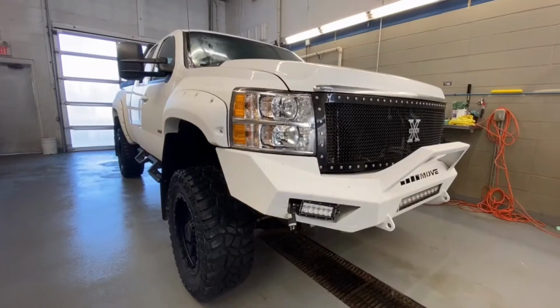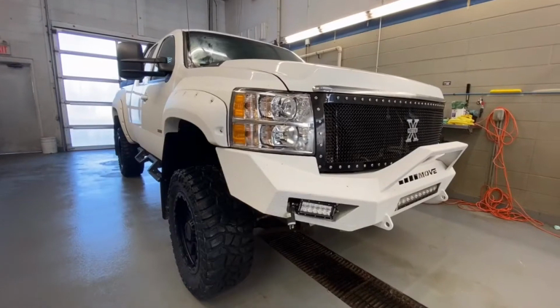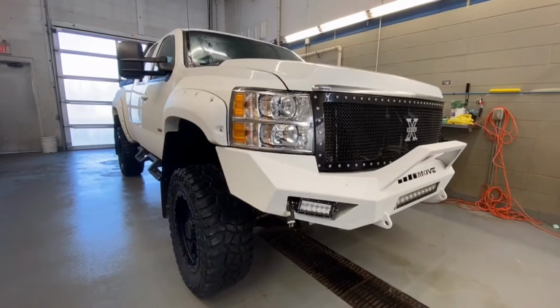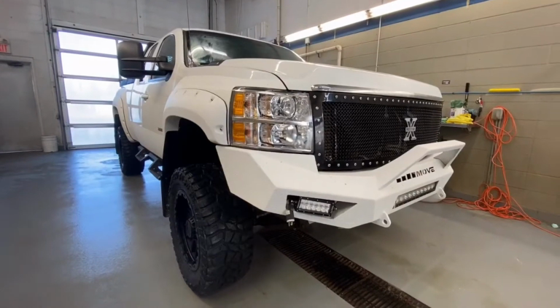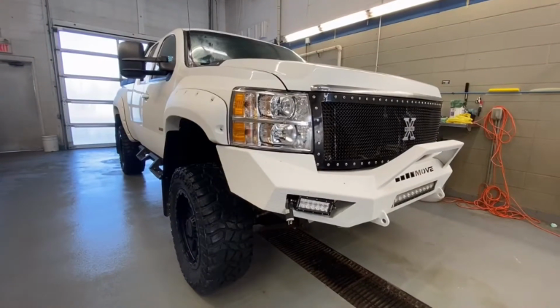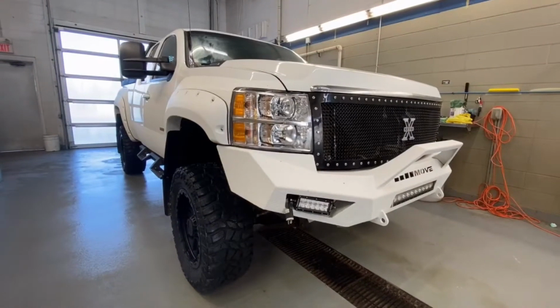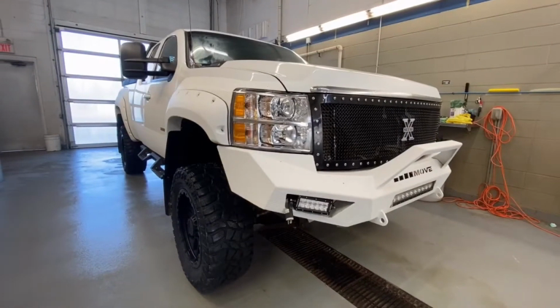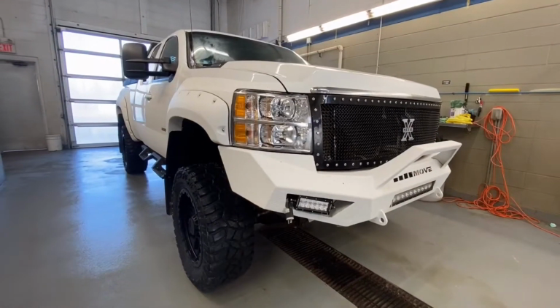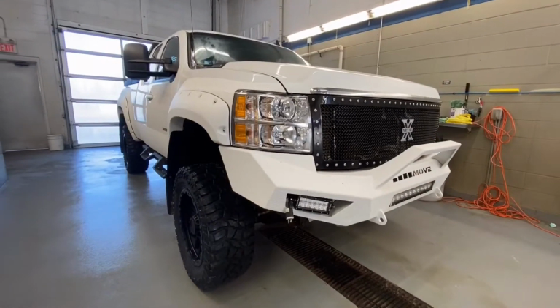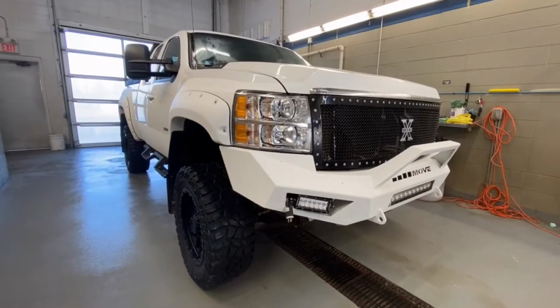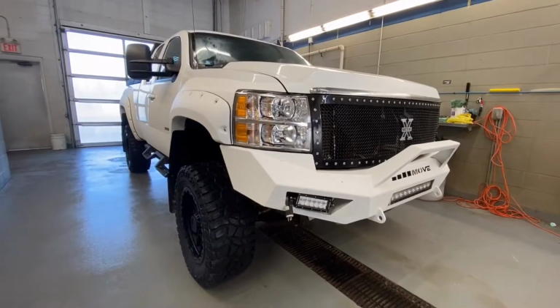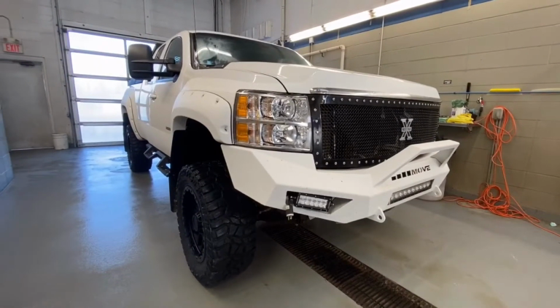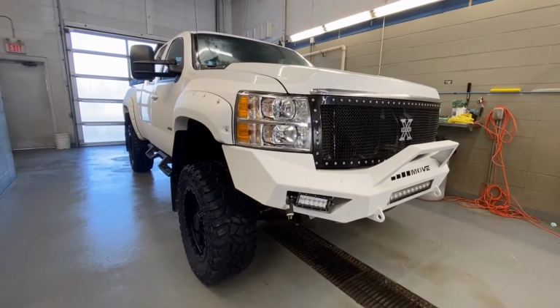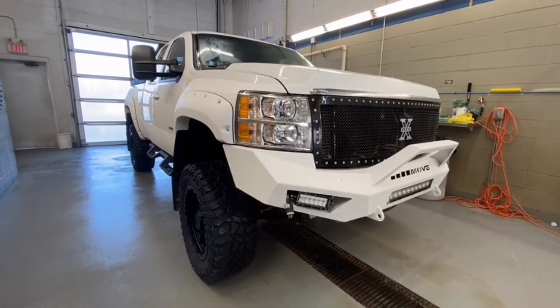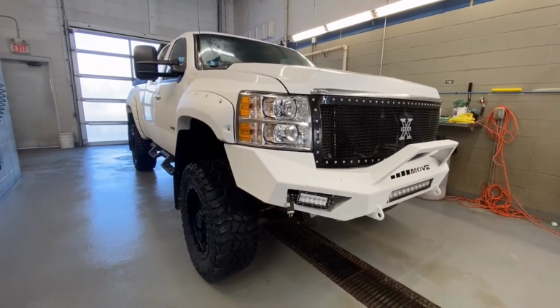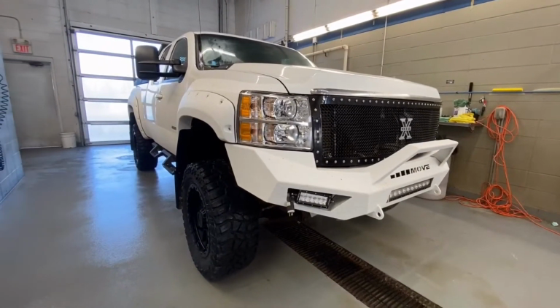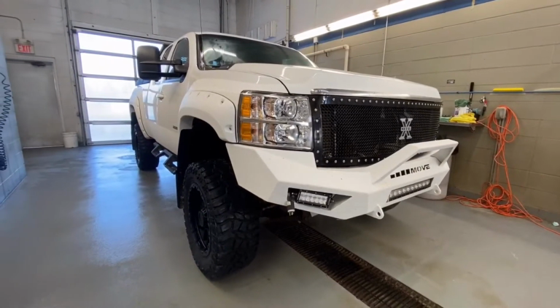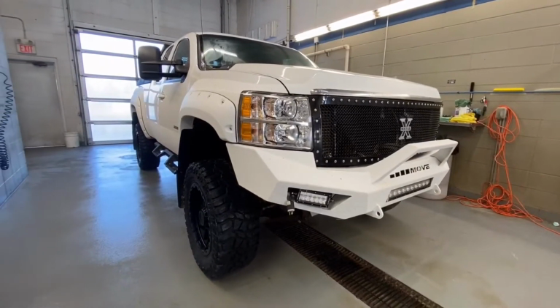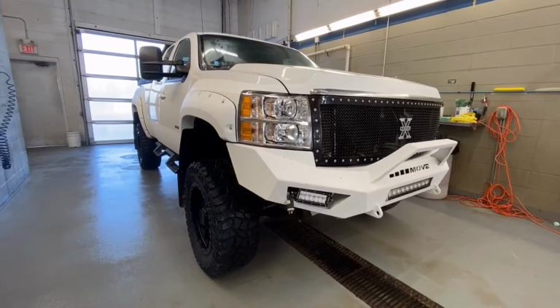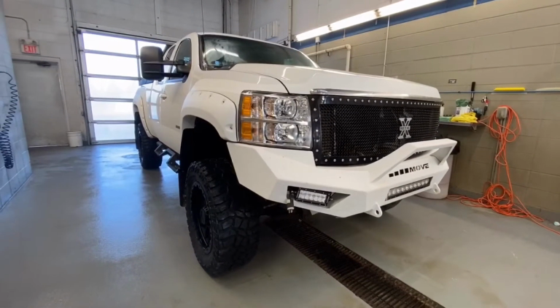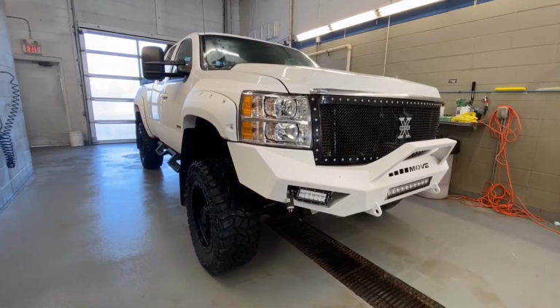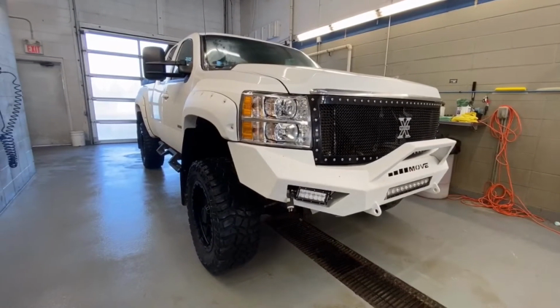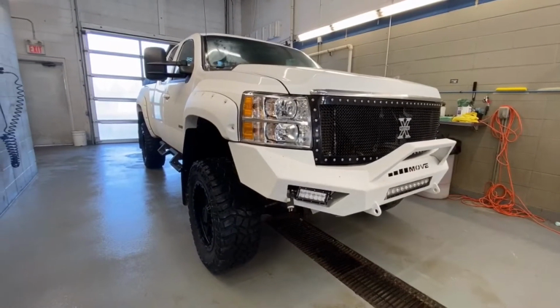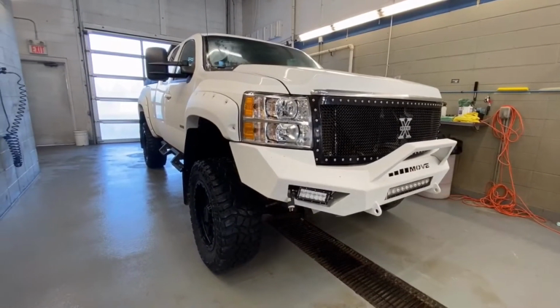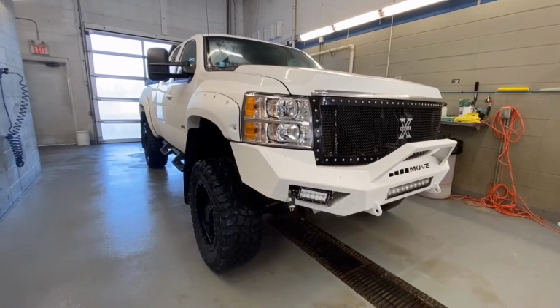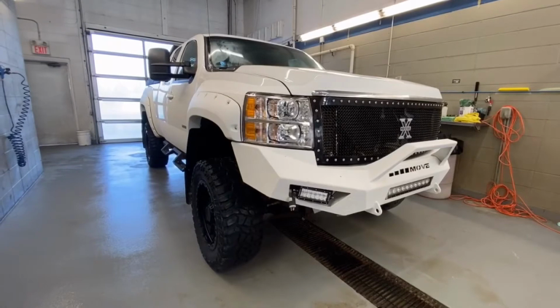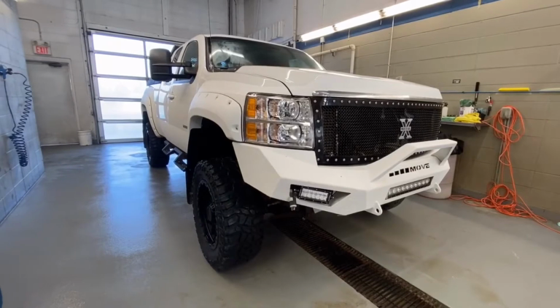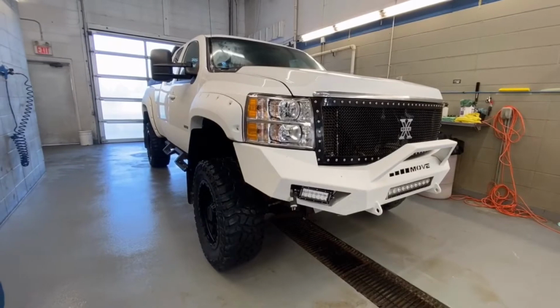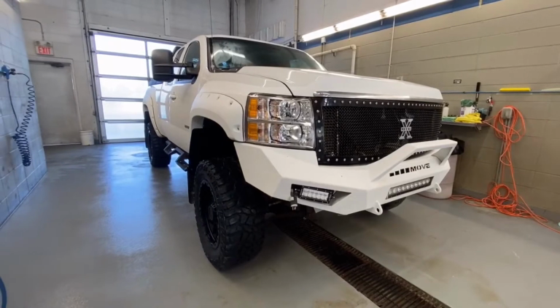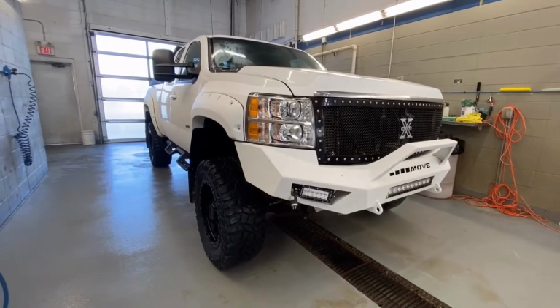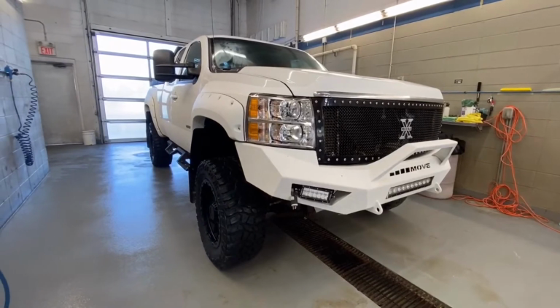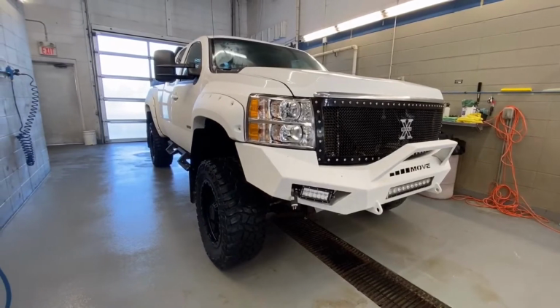Welcome to South Forge Chevrolet. We are located at 10109 89th Avenue in Fort Saskatchewan, Alberta, just outside of Edmonton, Alberta.